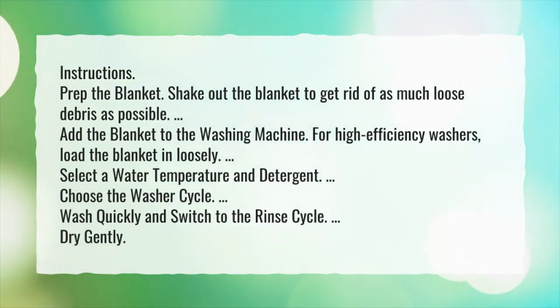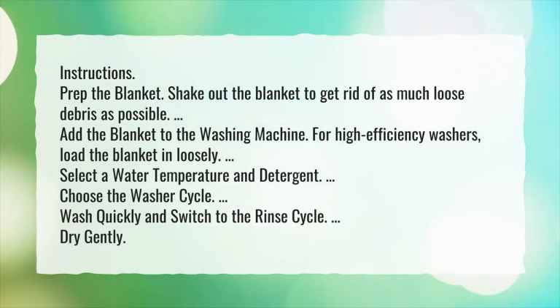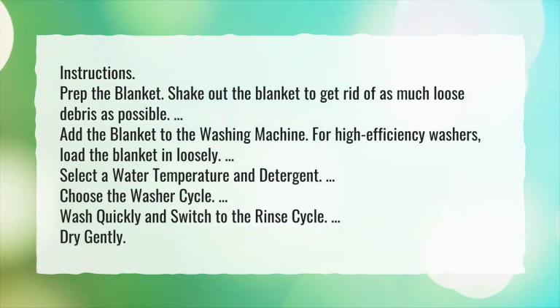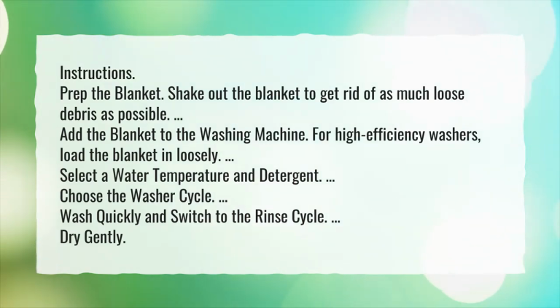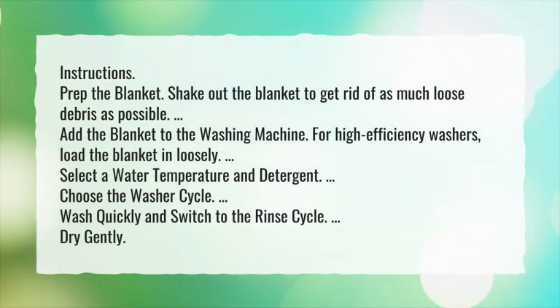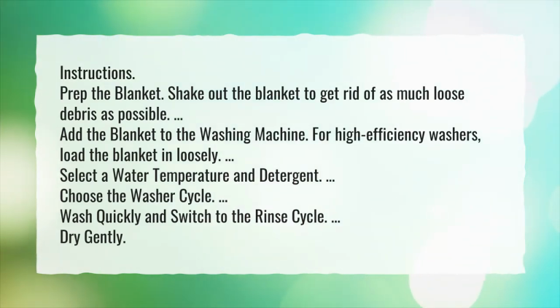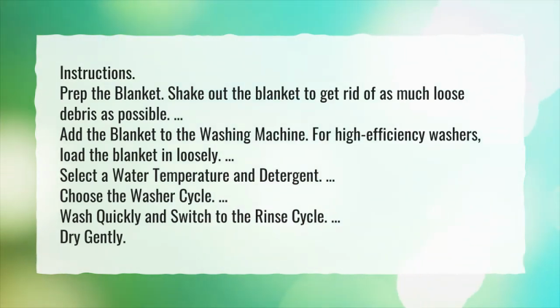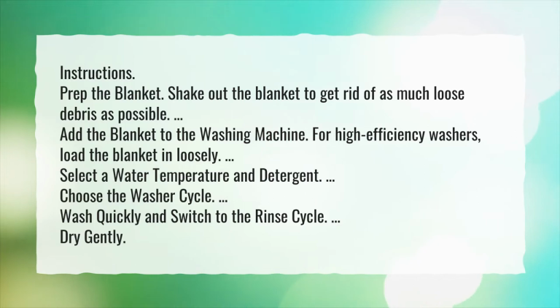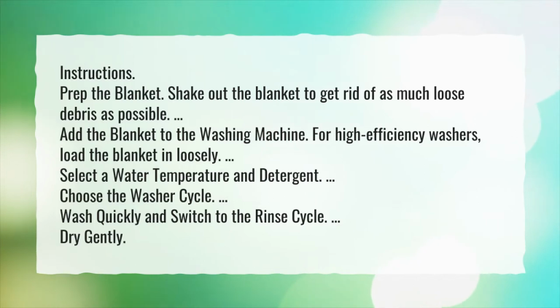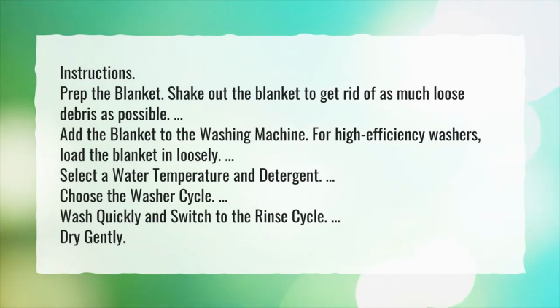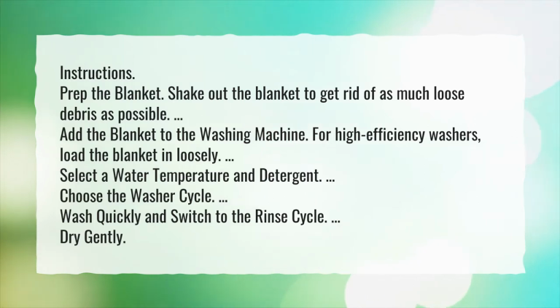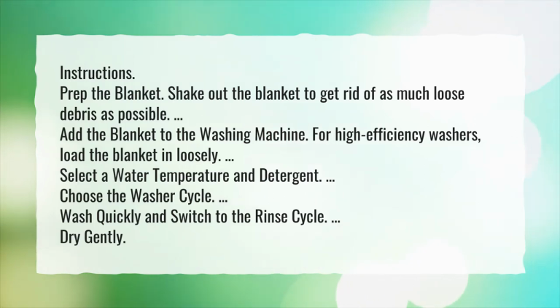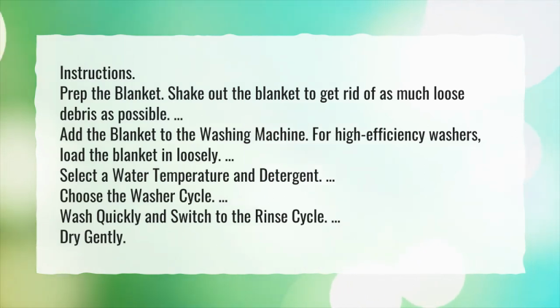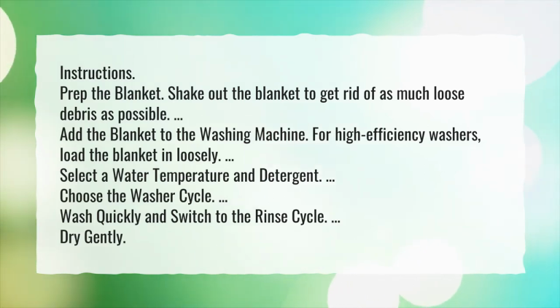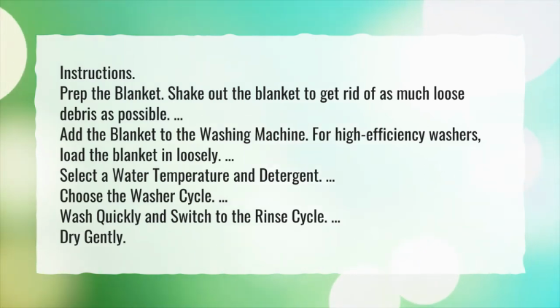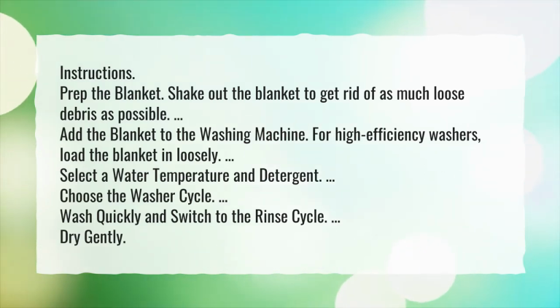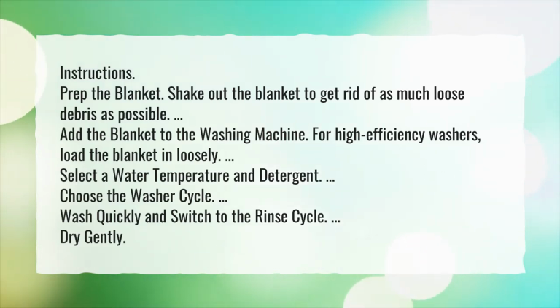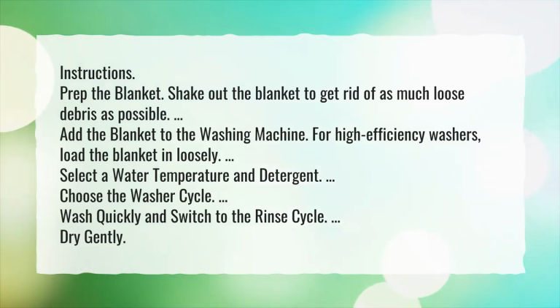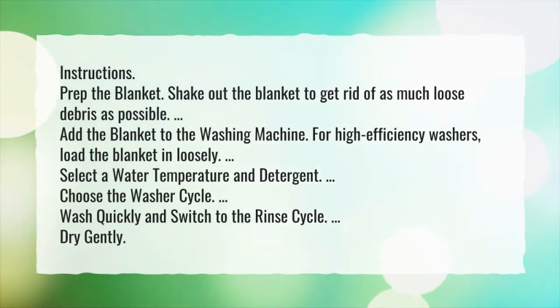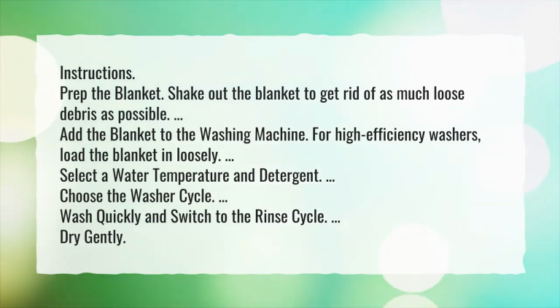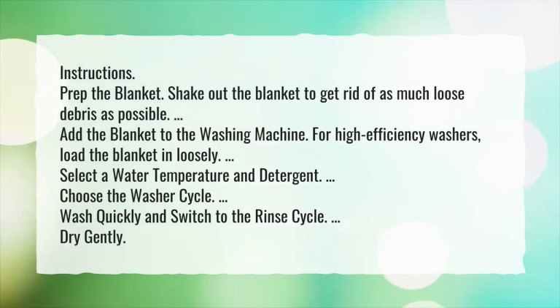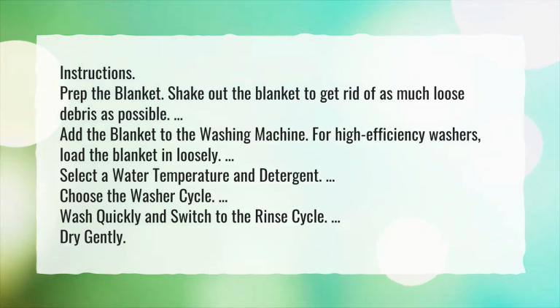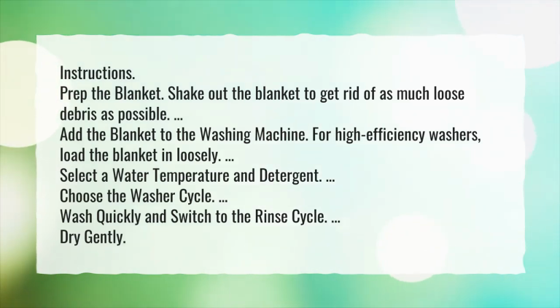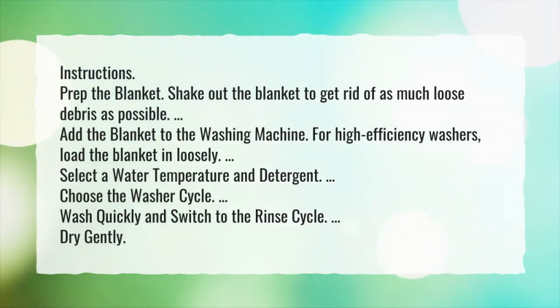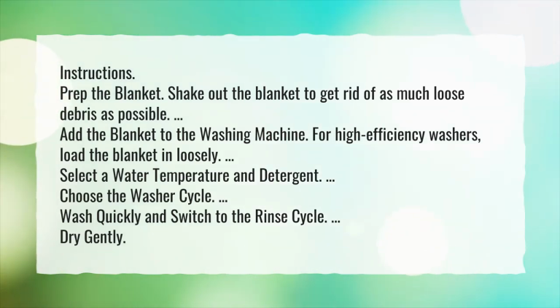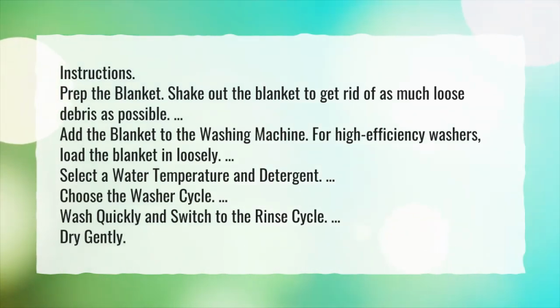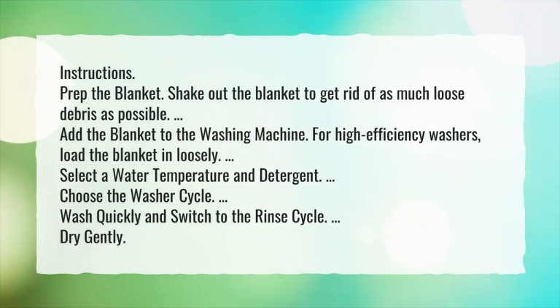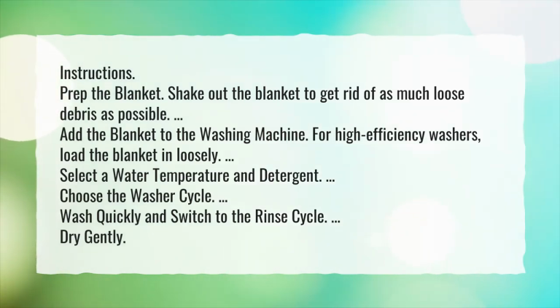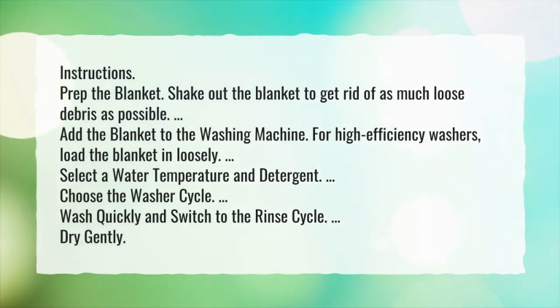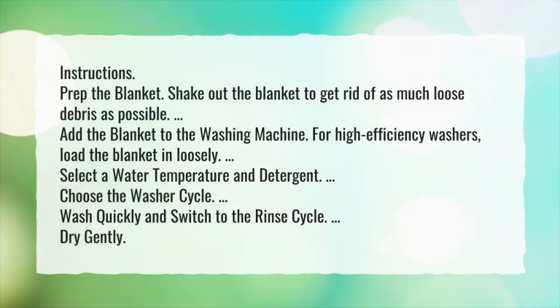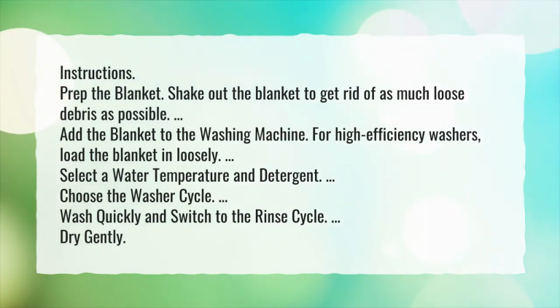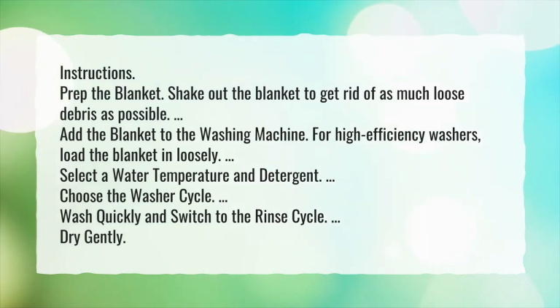Choose the washer cycle. Wash quickly and switch to the rinse cycle. Dry gently.